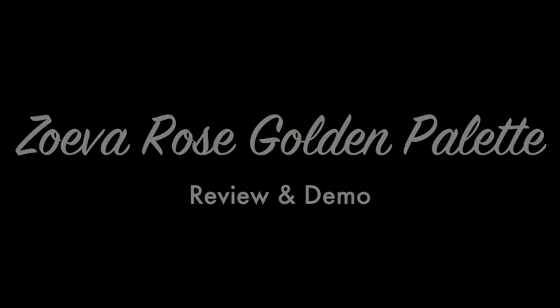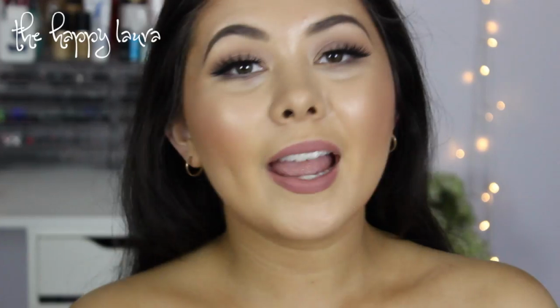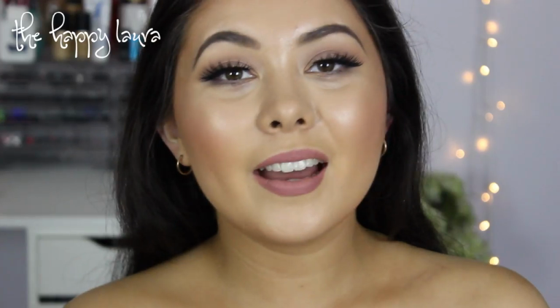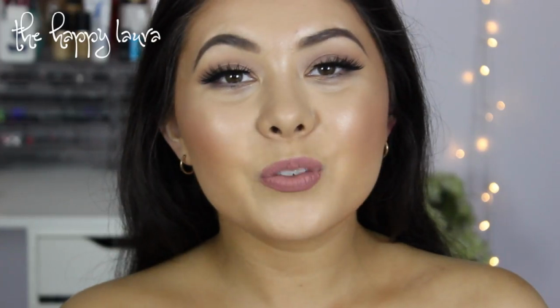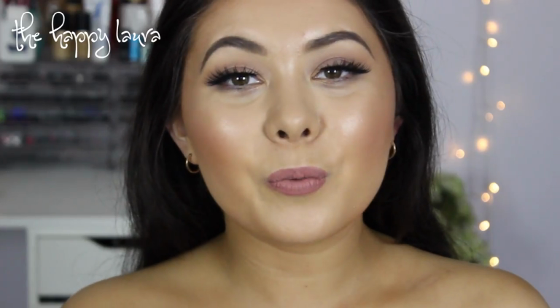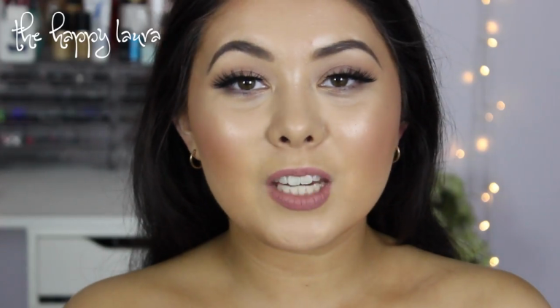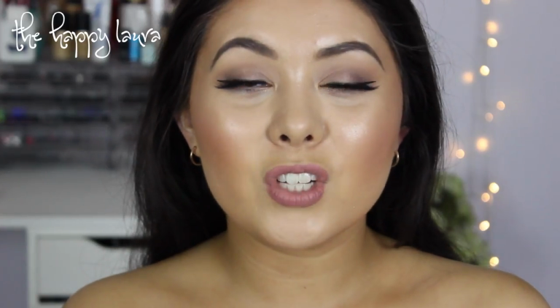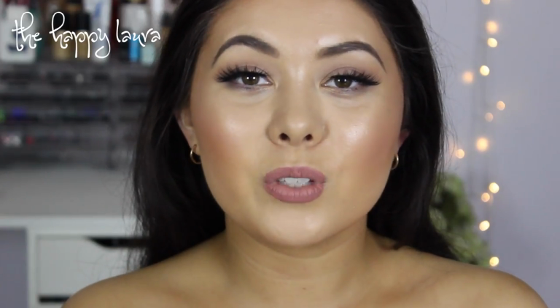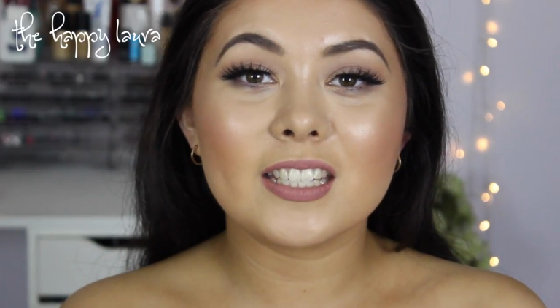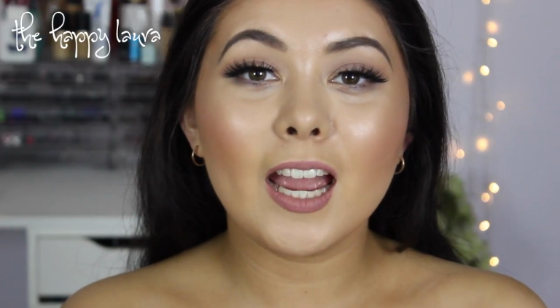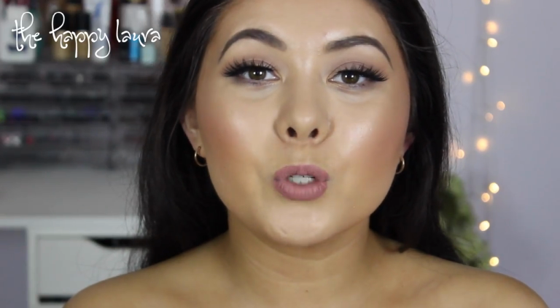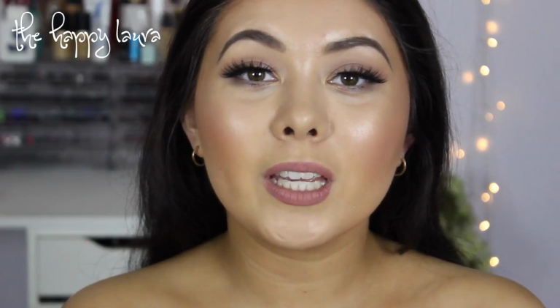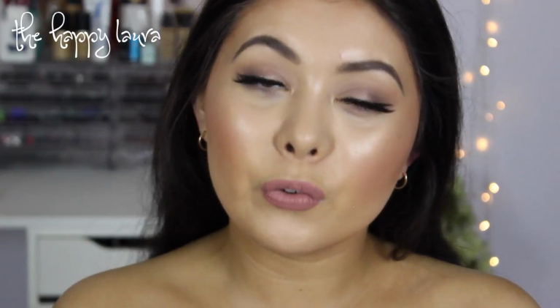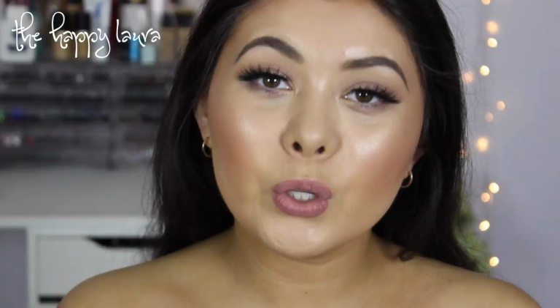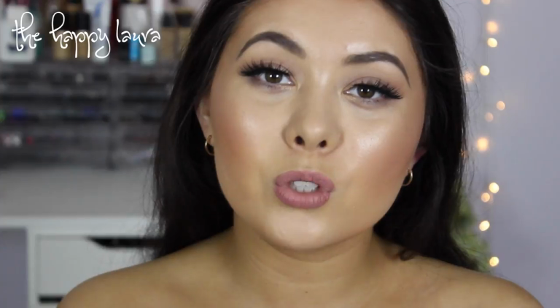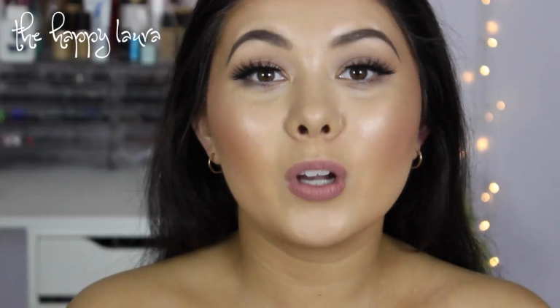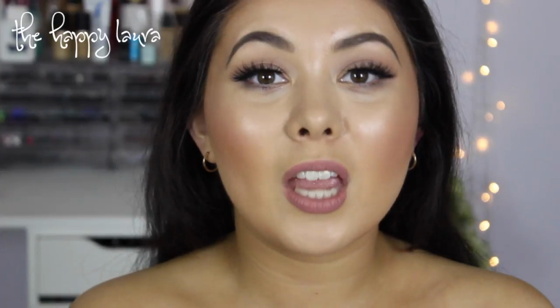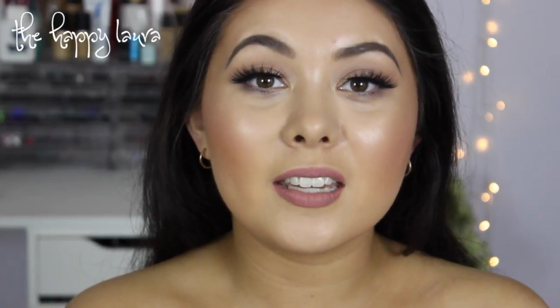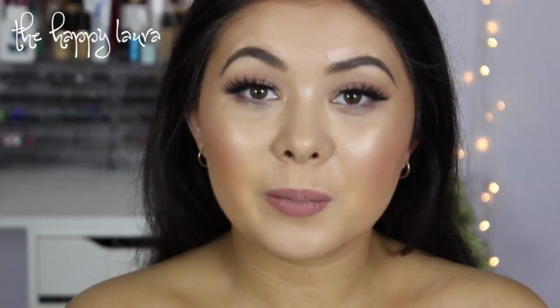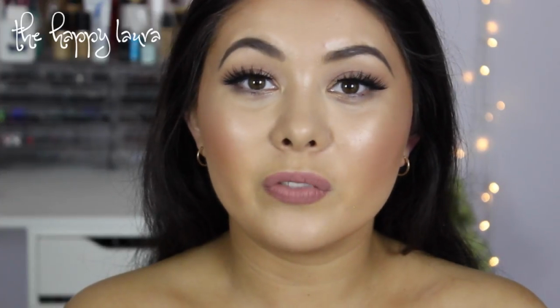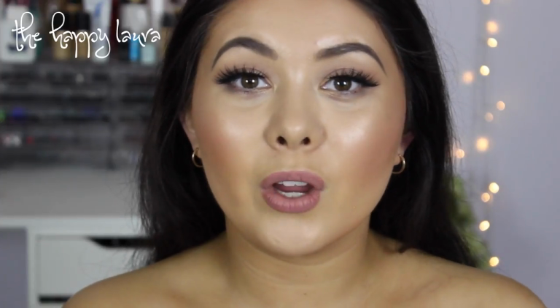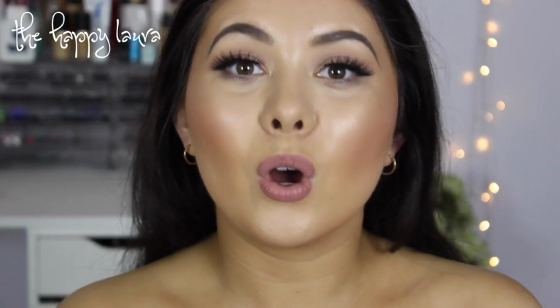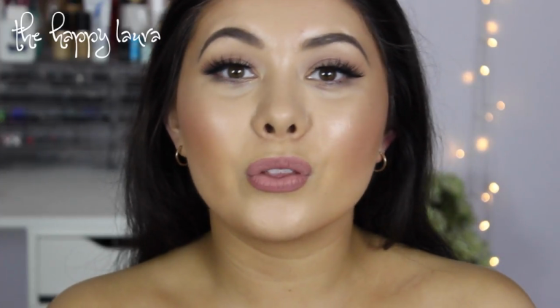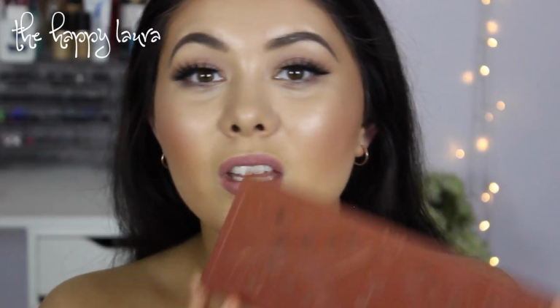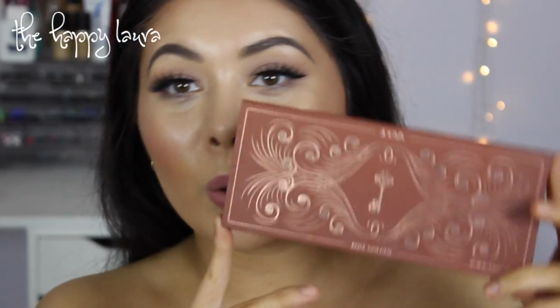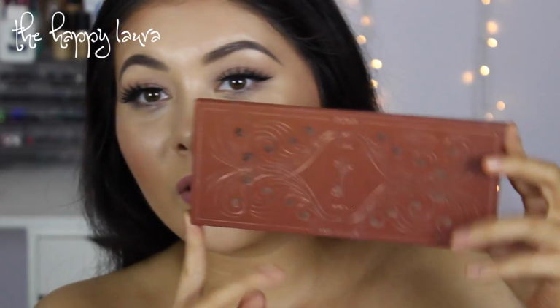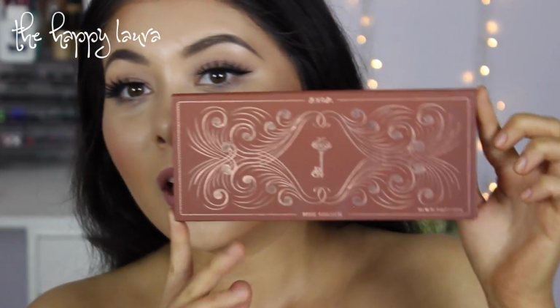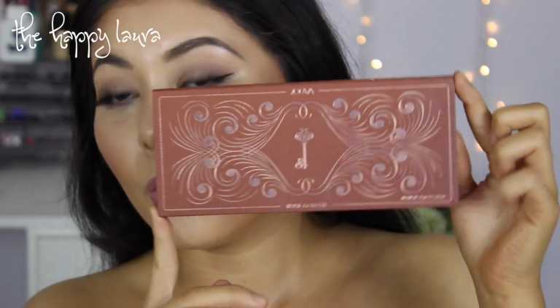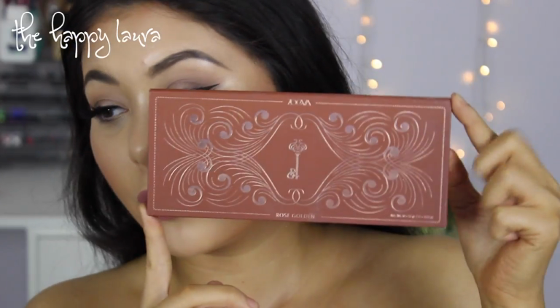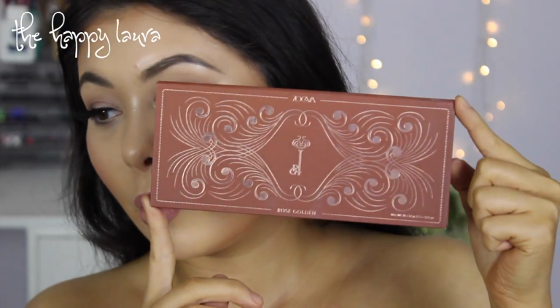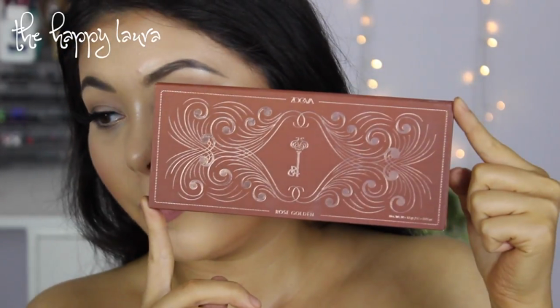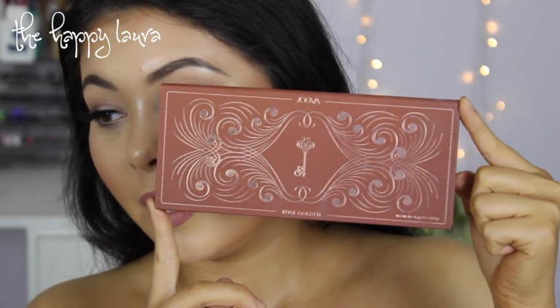Hi guys, welcome back to my channel. So today I'm doing a review, swatch and demo video on the Zoeva Rose Golden Palette.